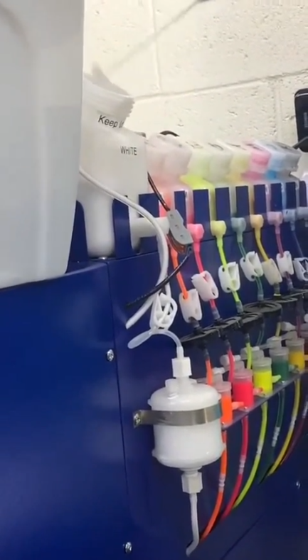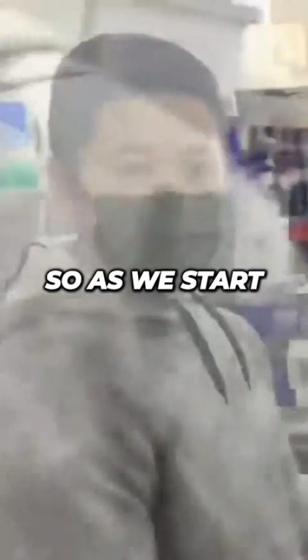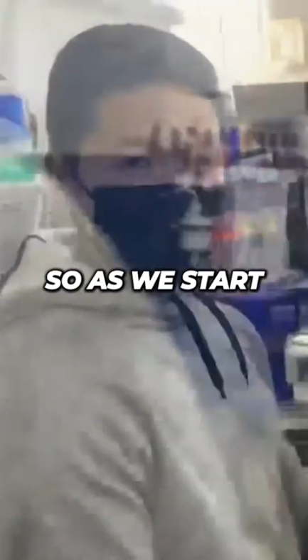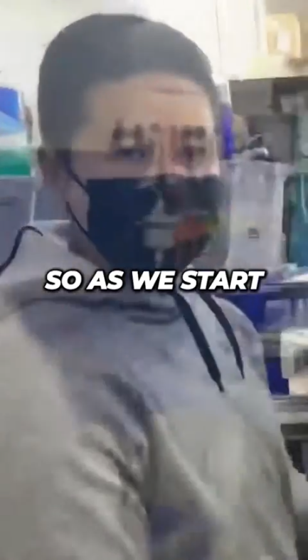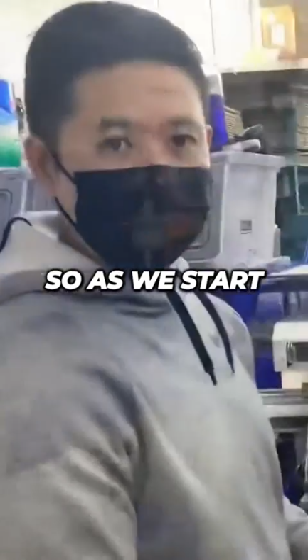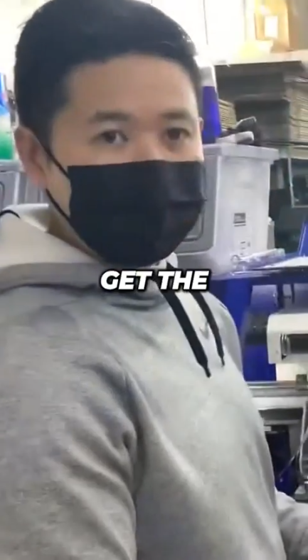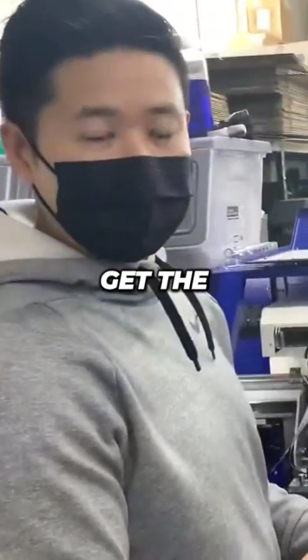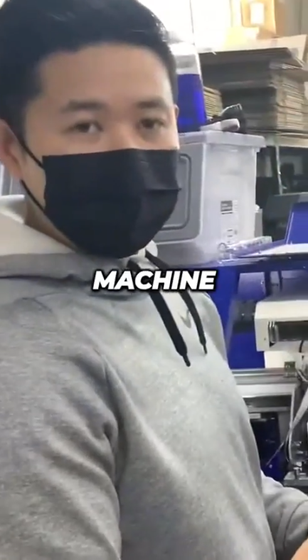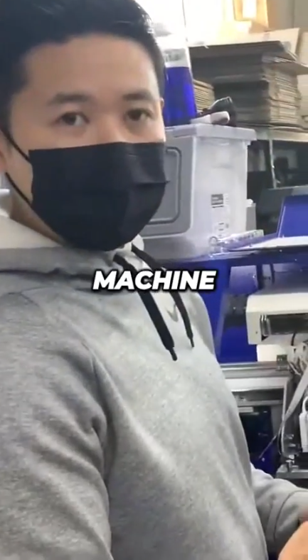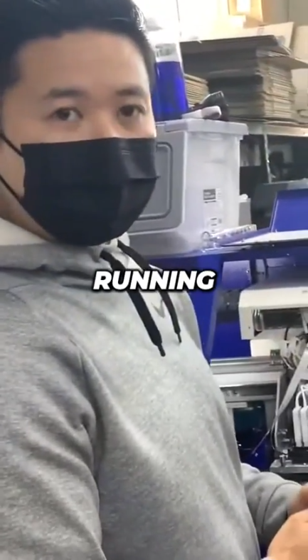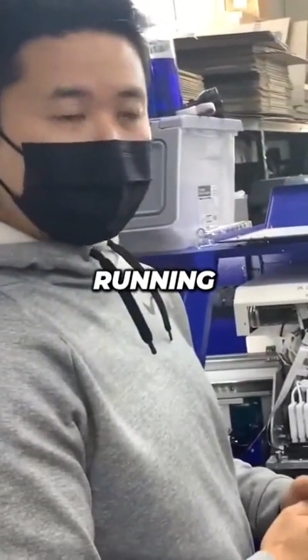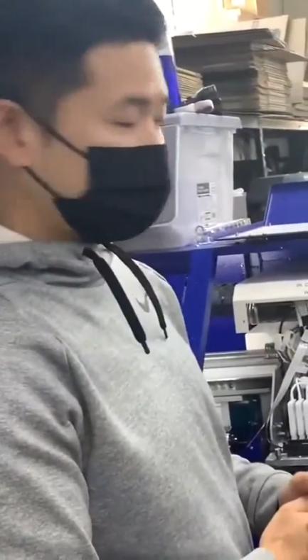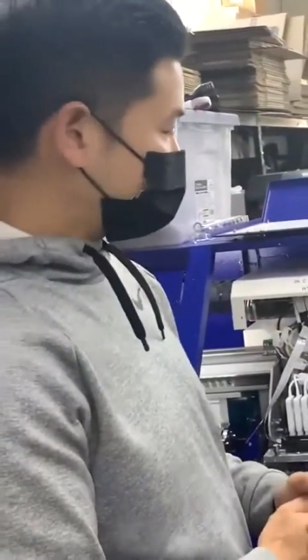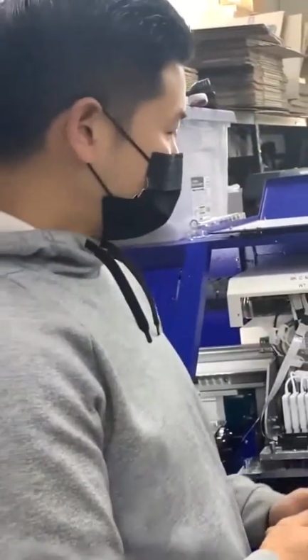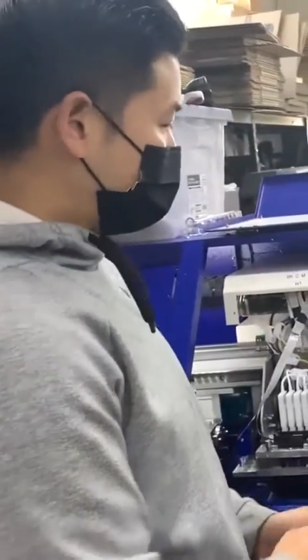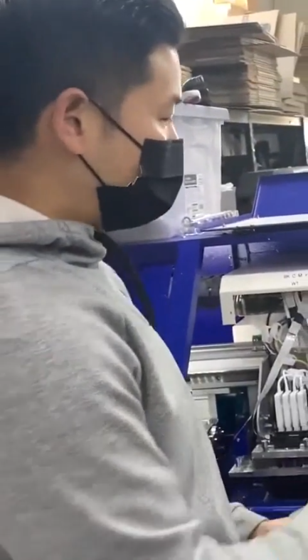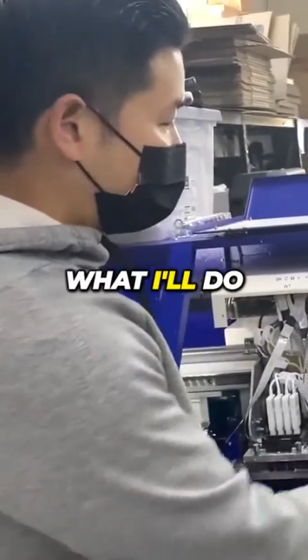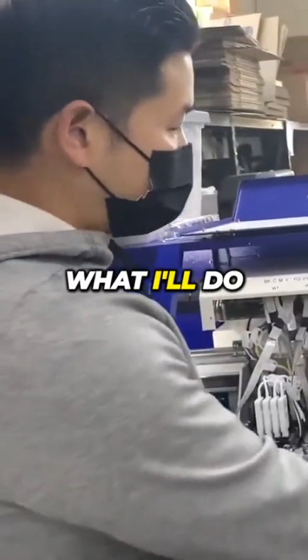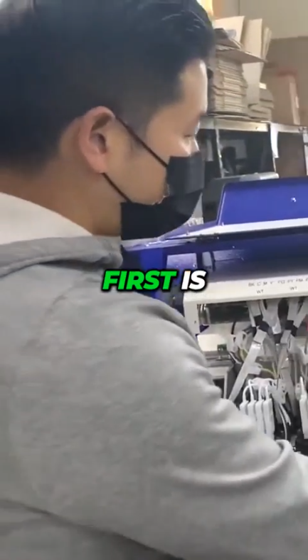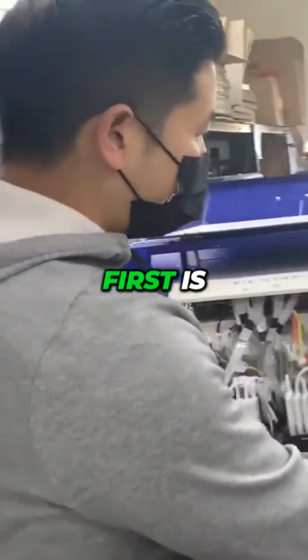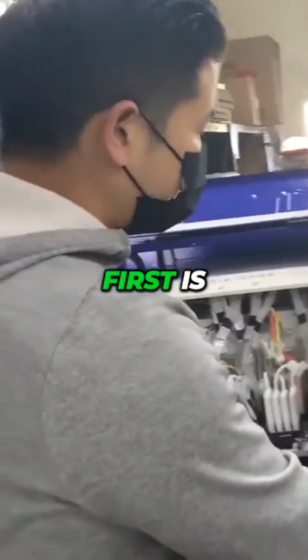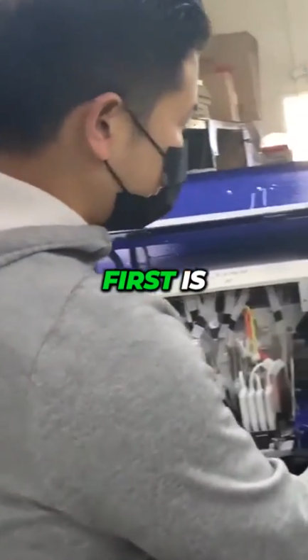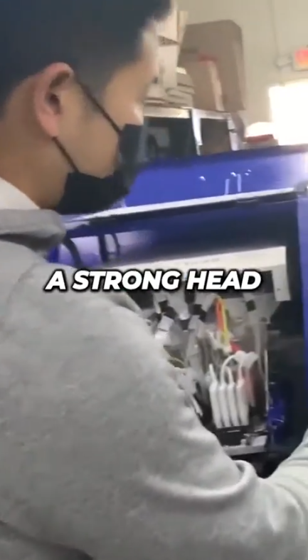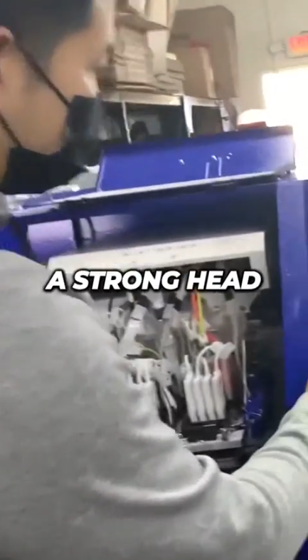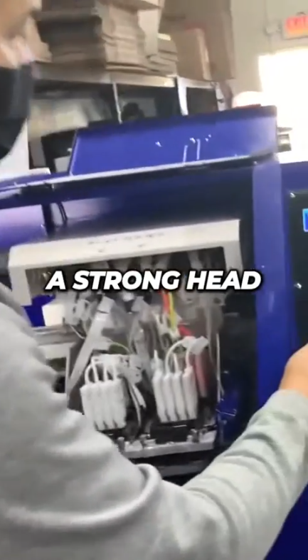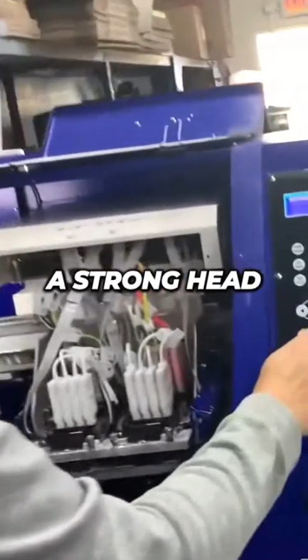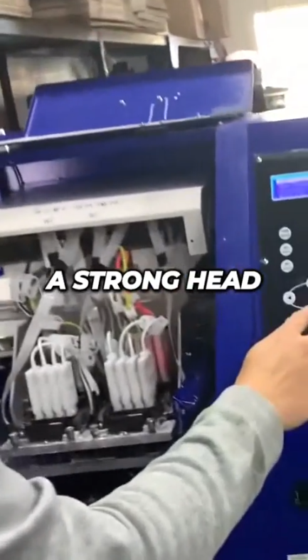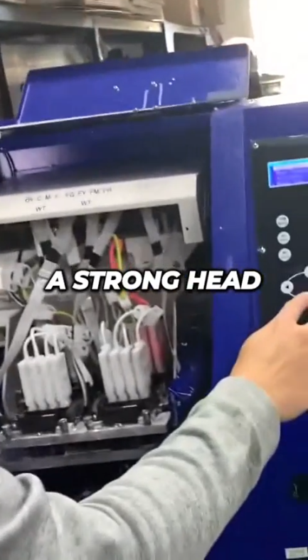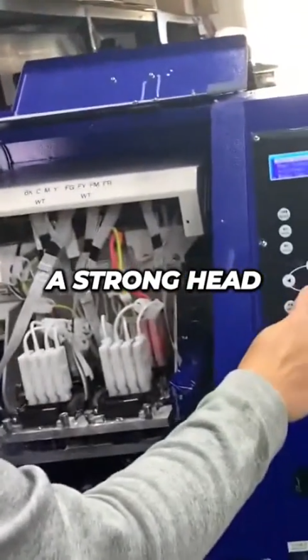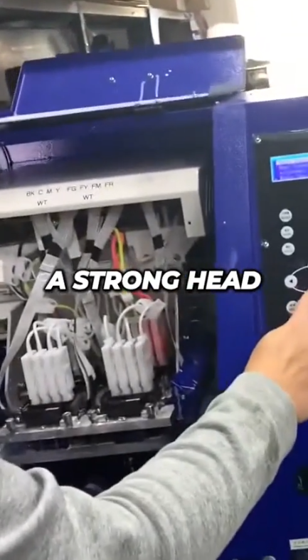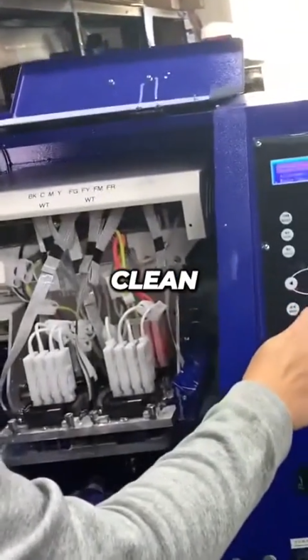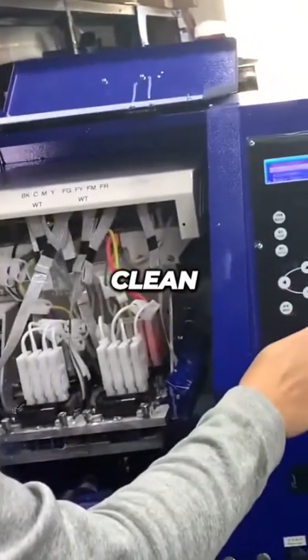So as we start to get the machine running, what I'll do first is a strong head clean.